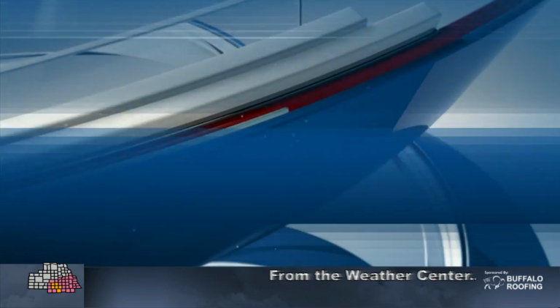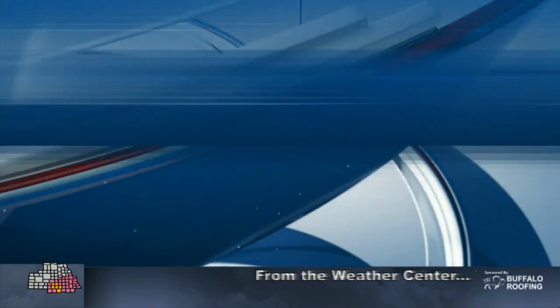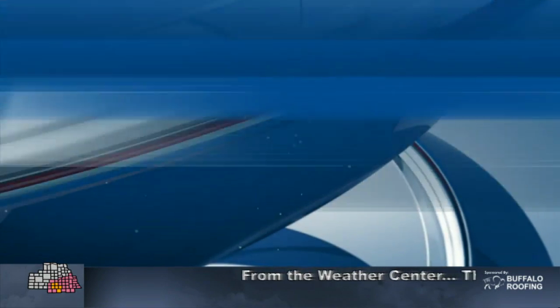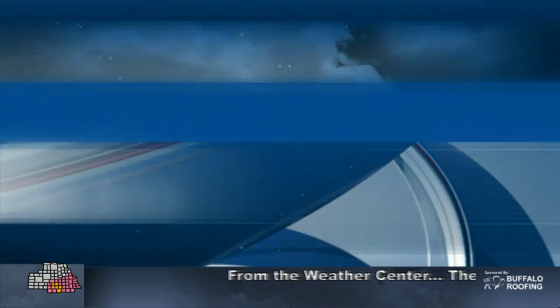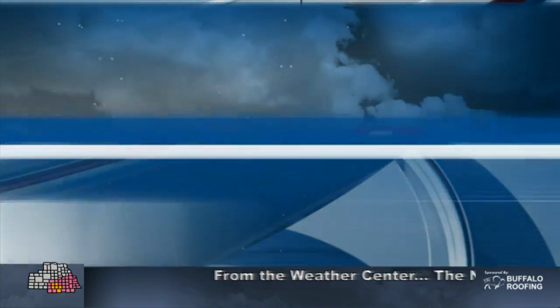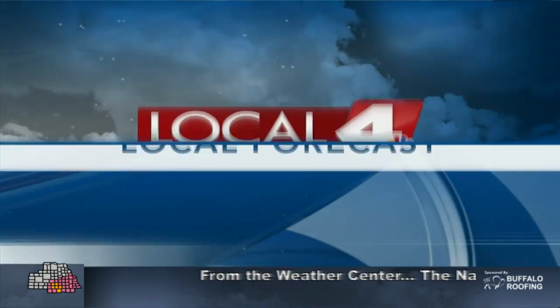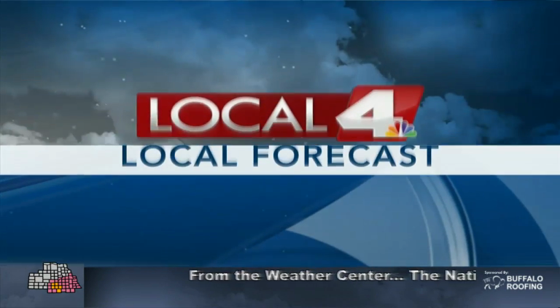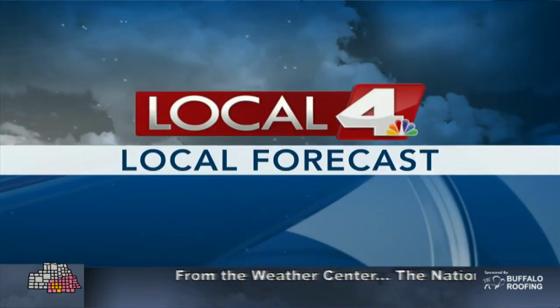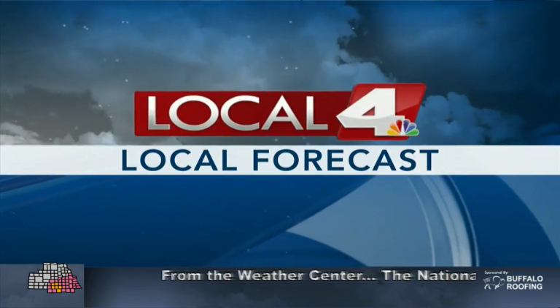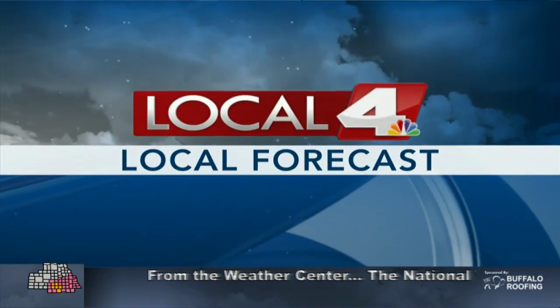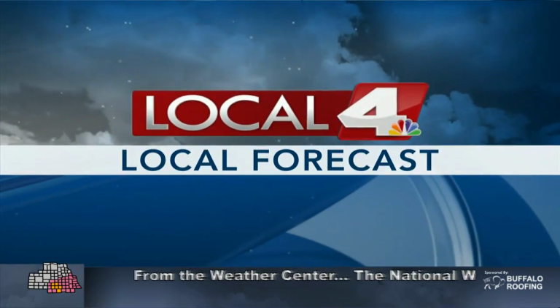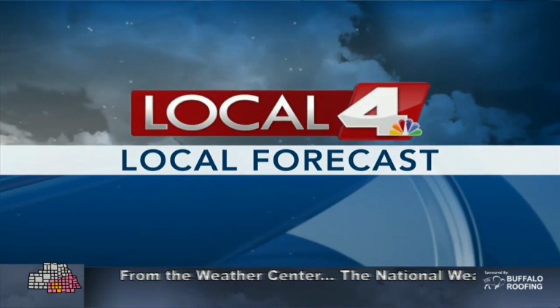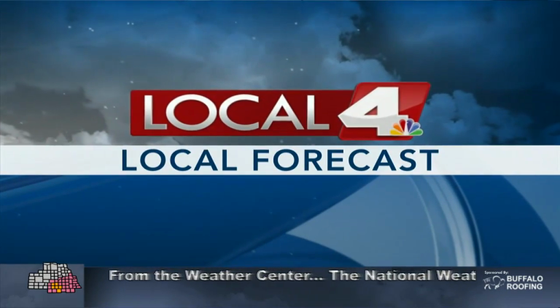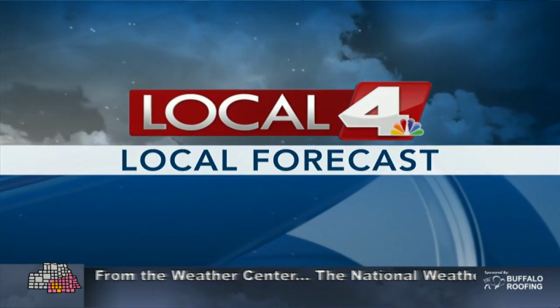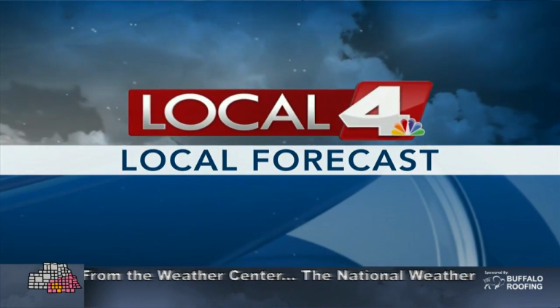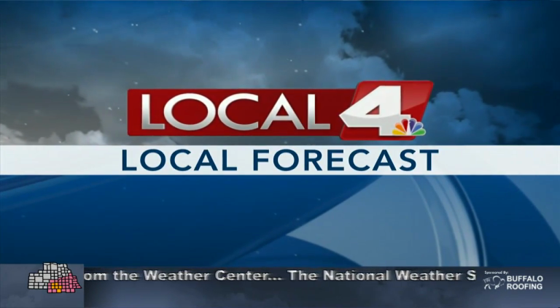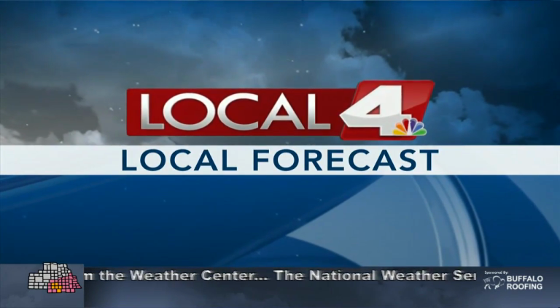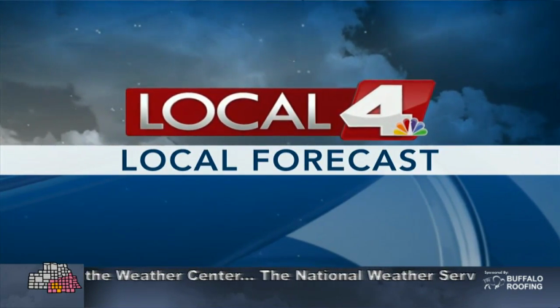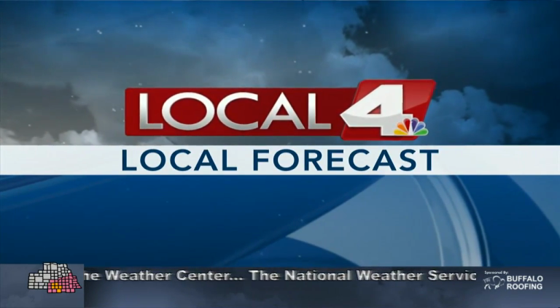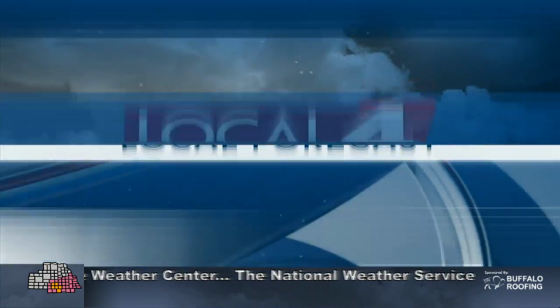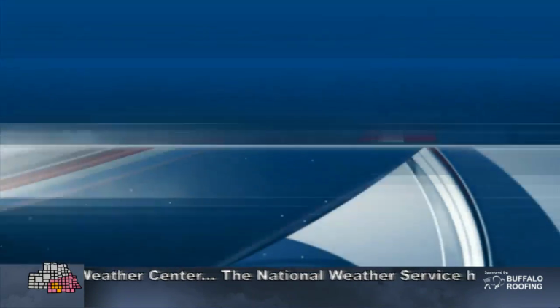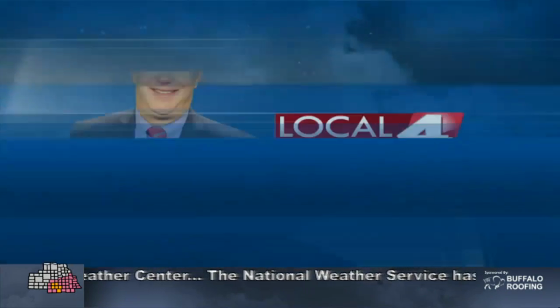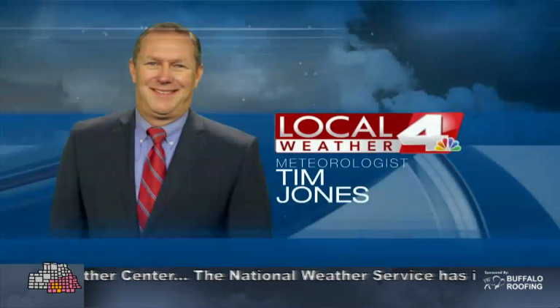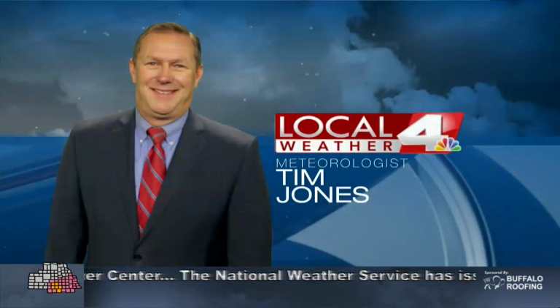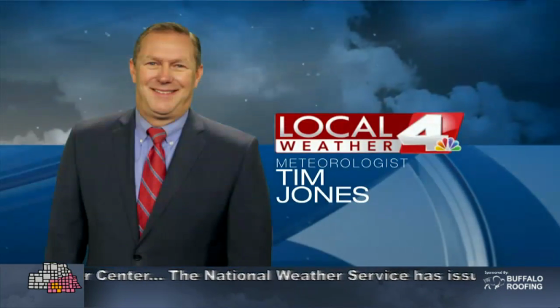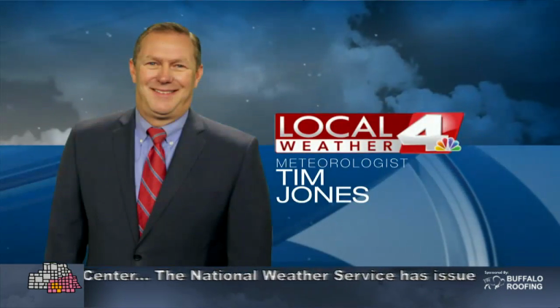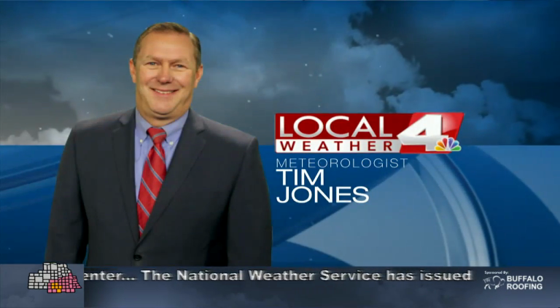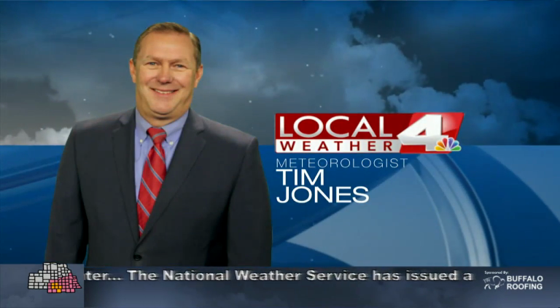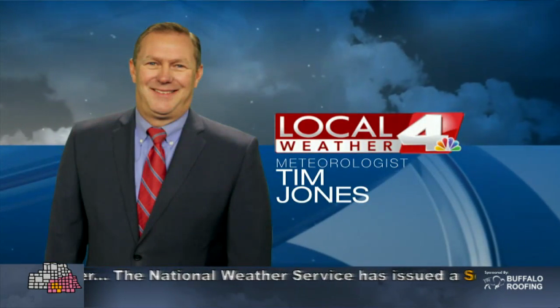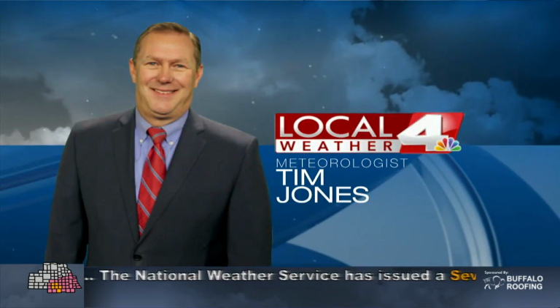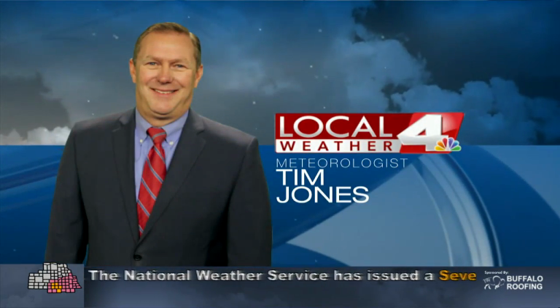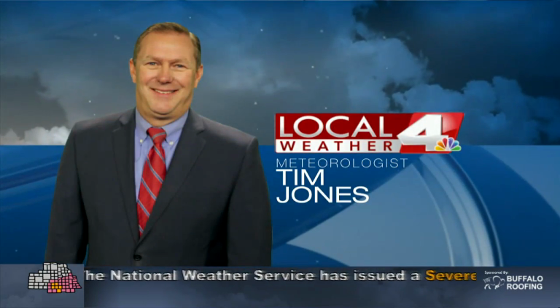Your Grand Island, Hastings, and Kearney local forecast with meteorologist Jim Jones.